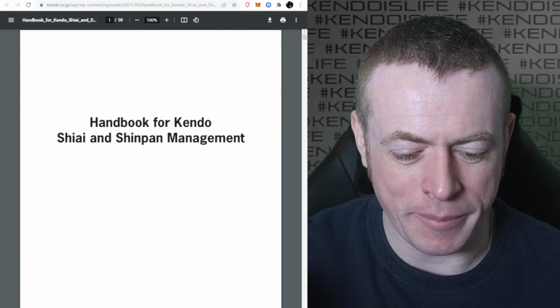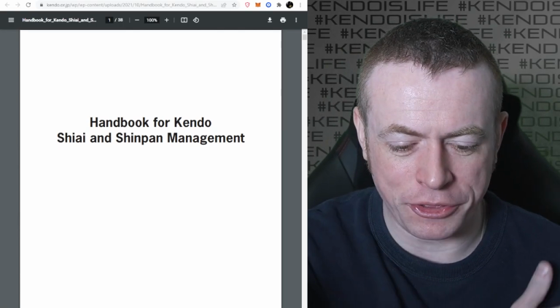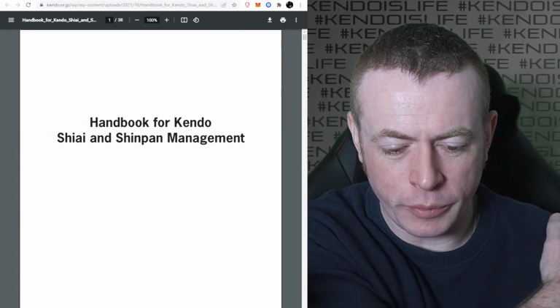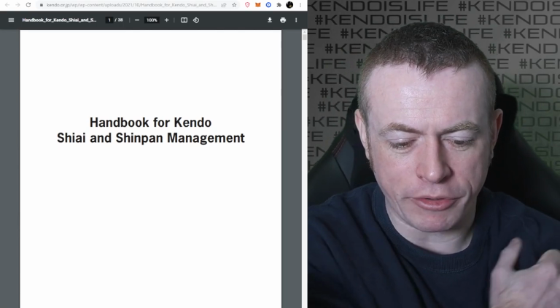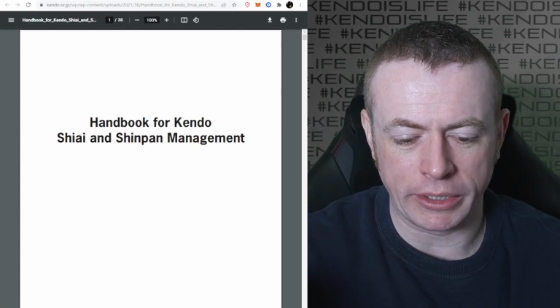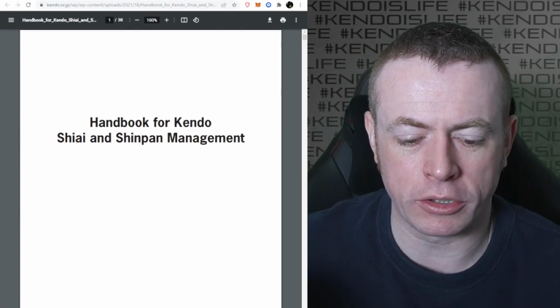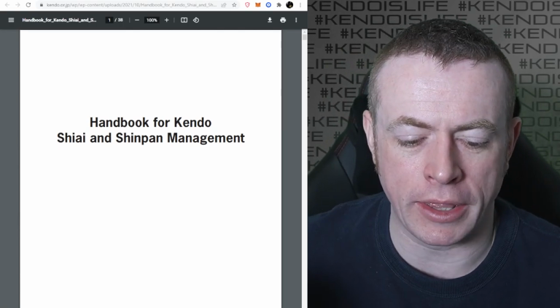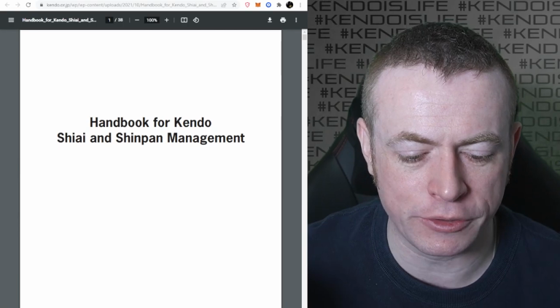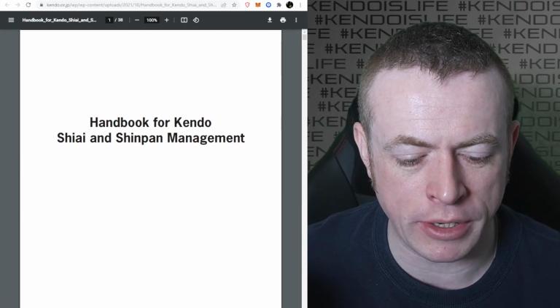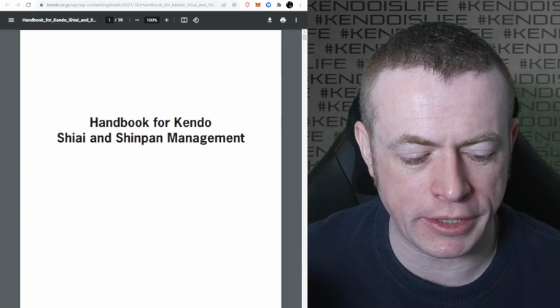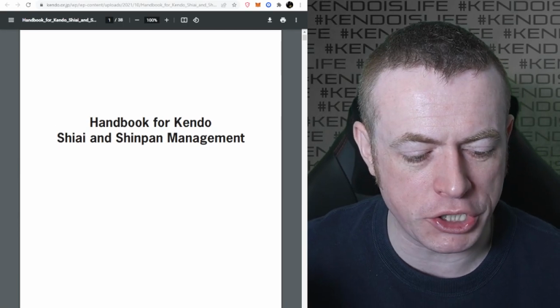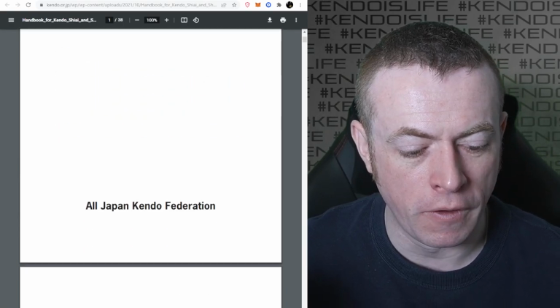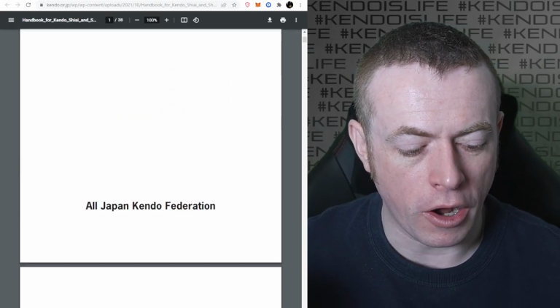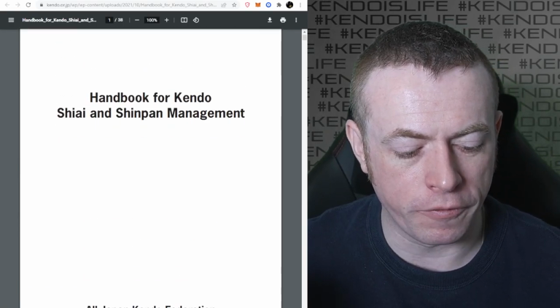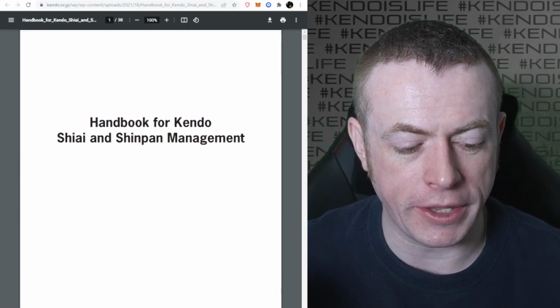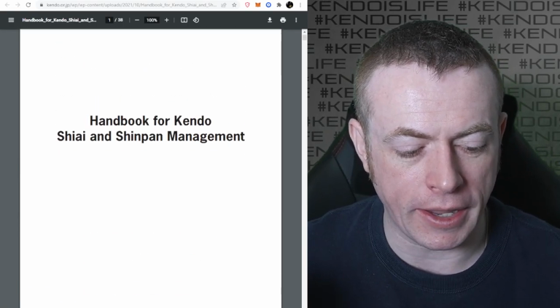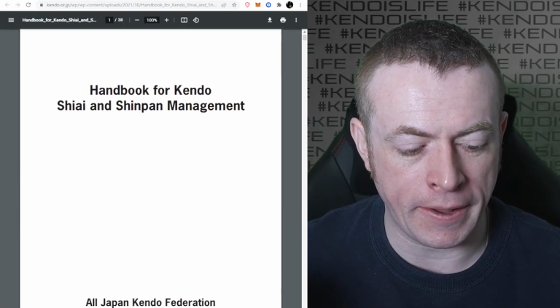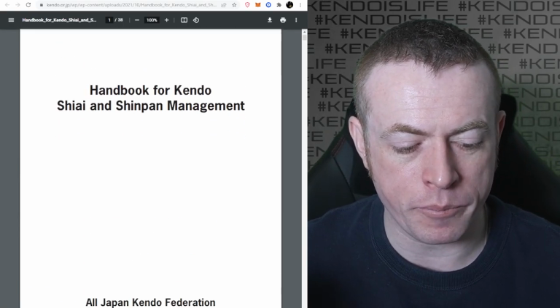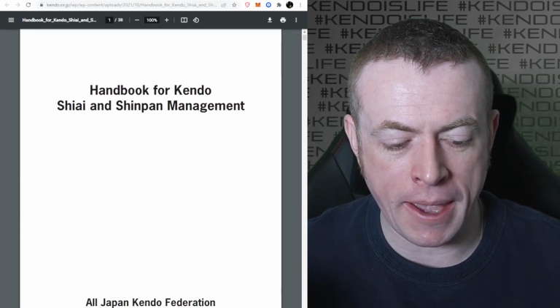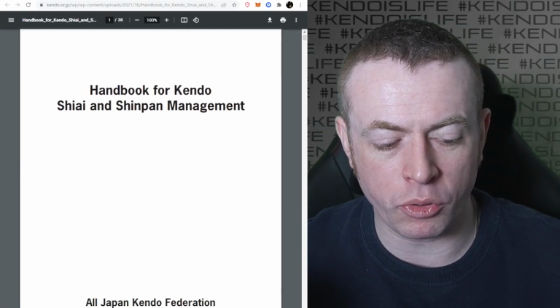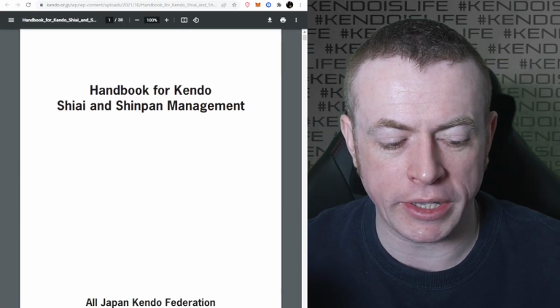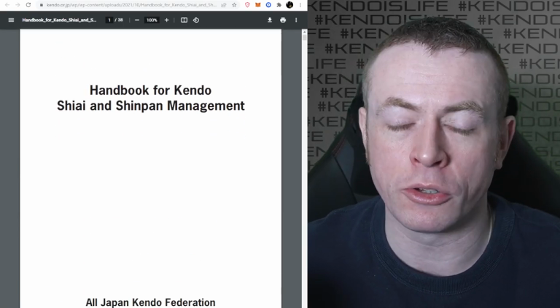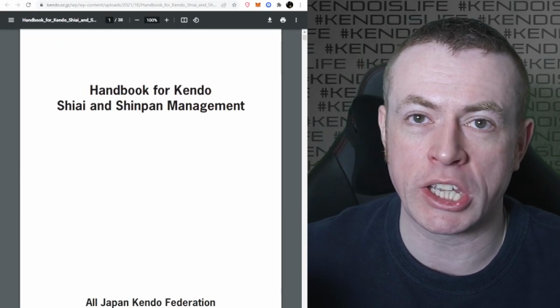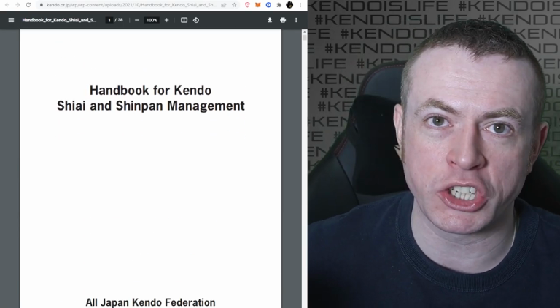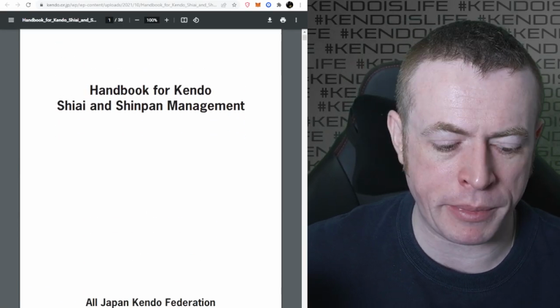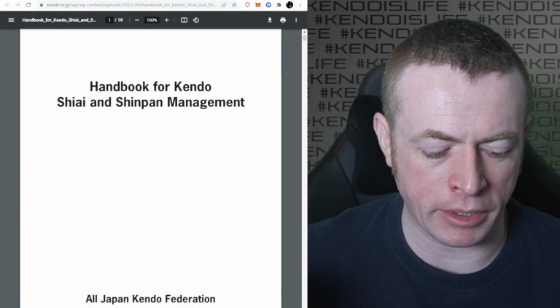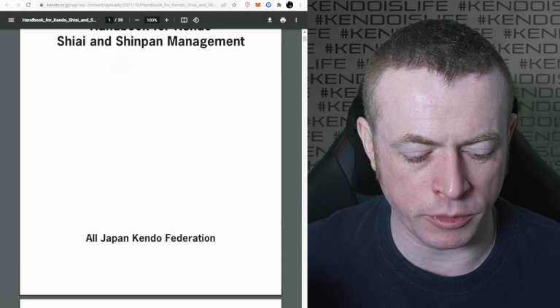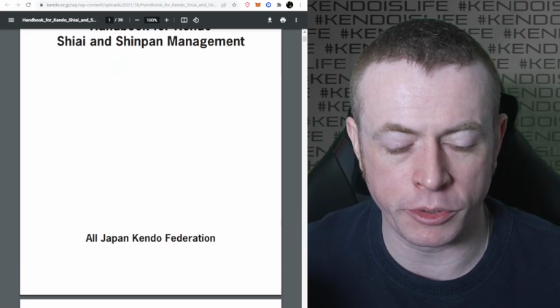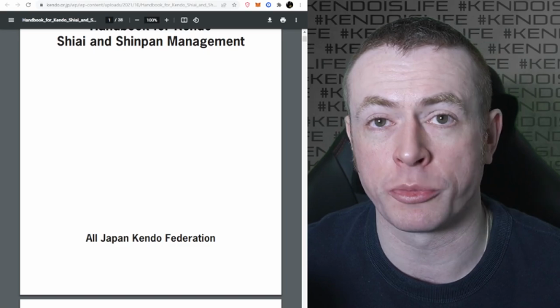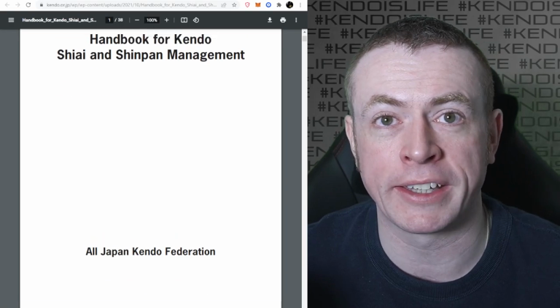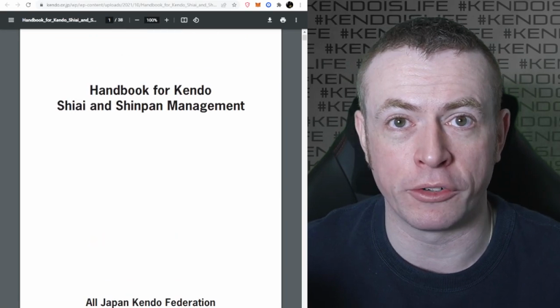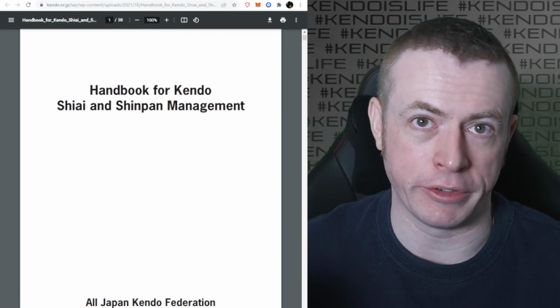I thought we'd have a quick look at this translation of the Handbook for Kendo Shiai and Shinpan Management from the All Japan Kendo Federation.